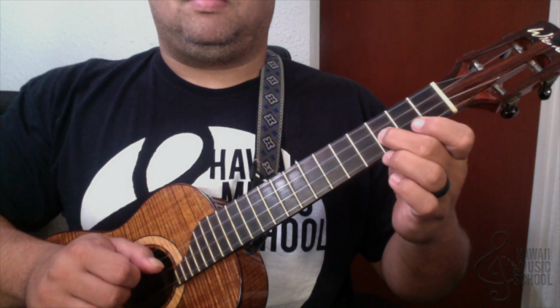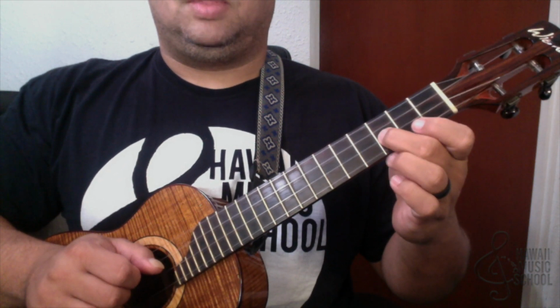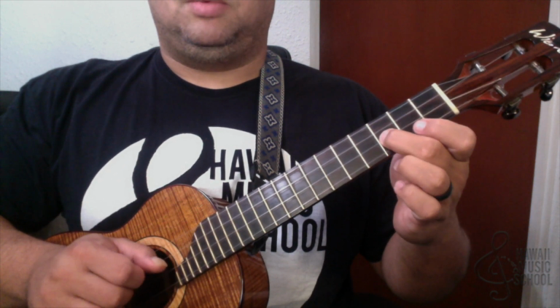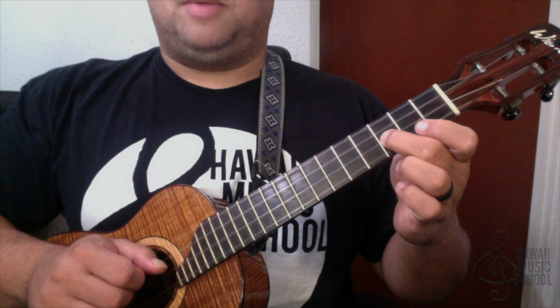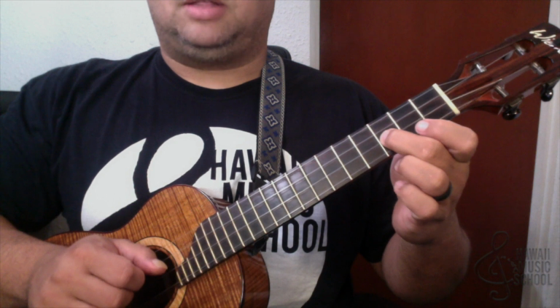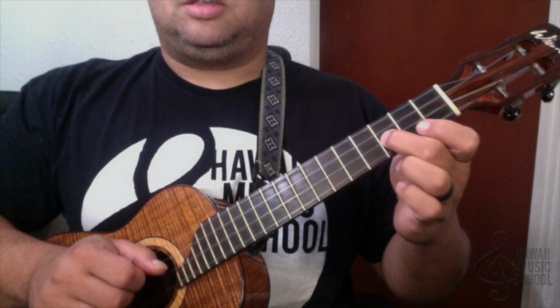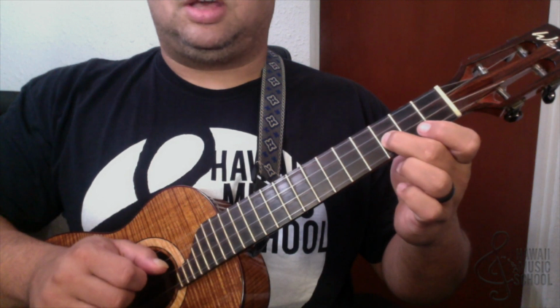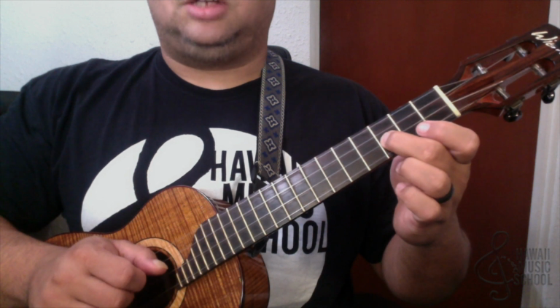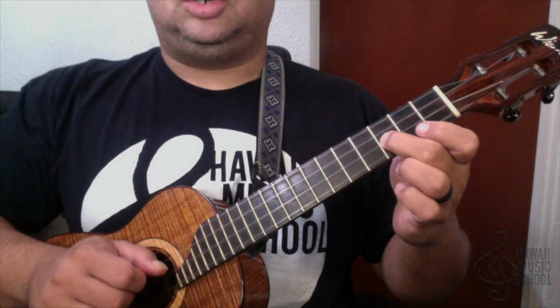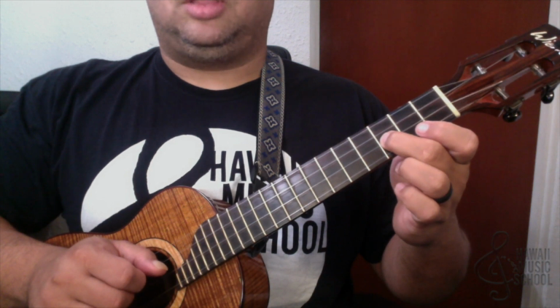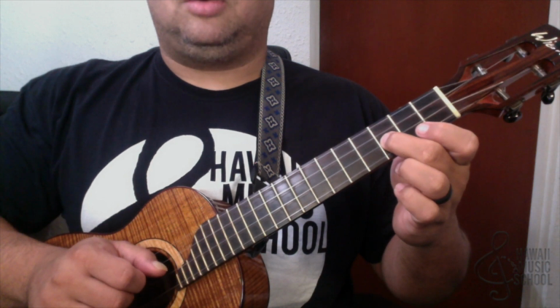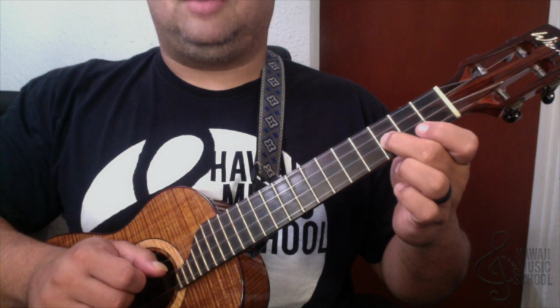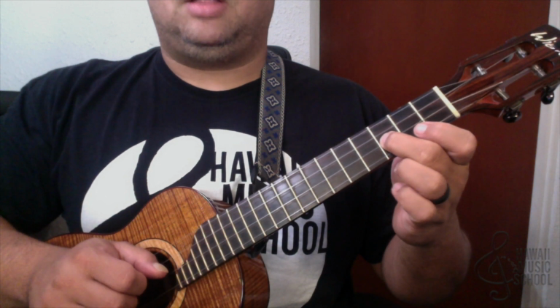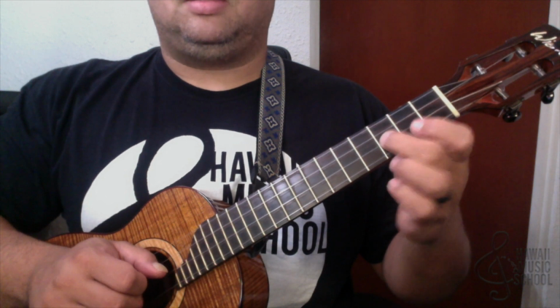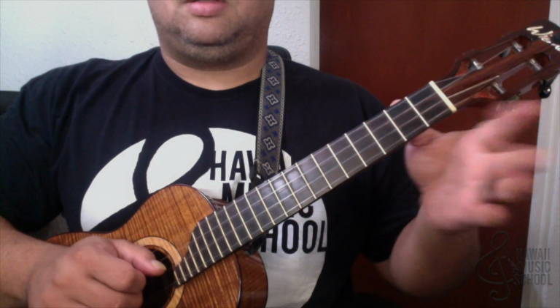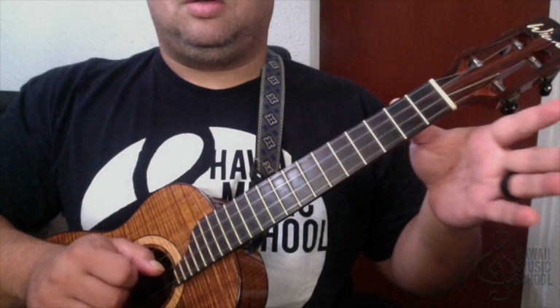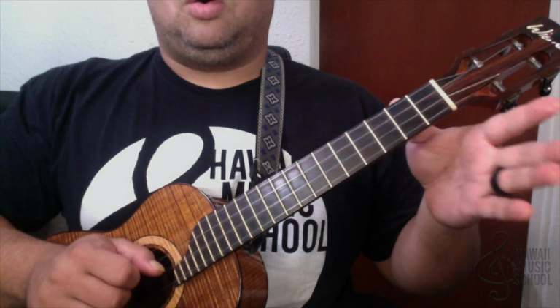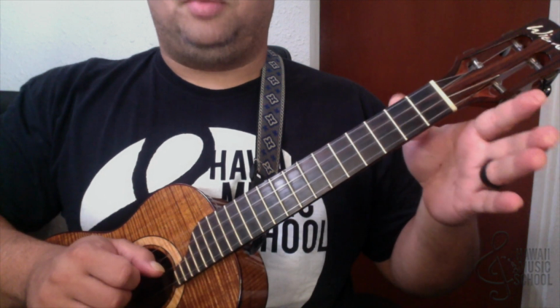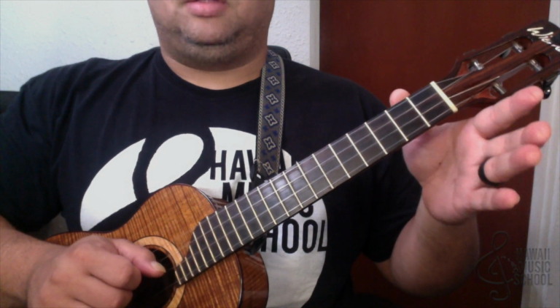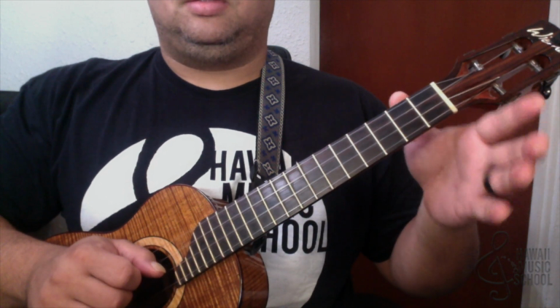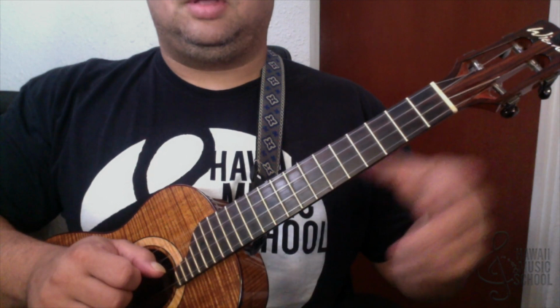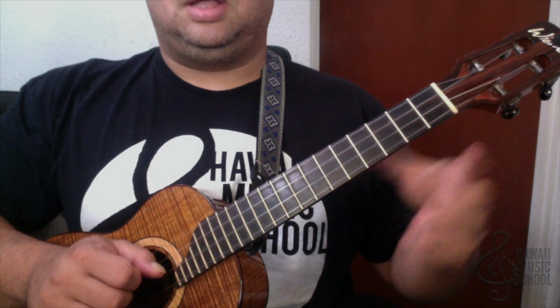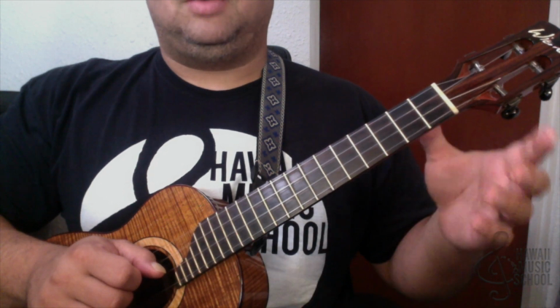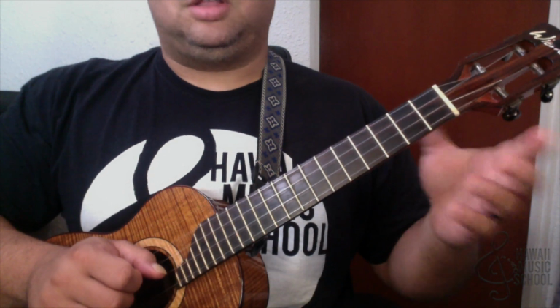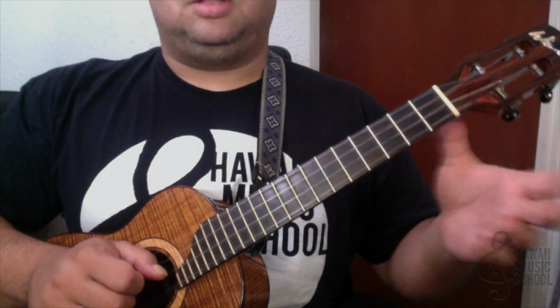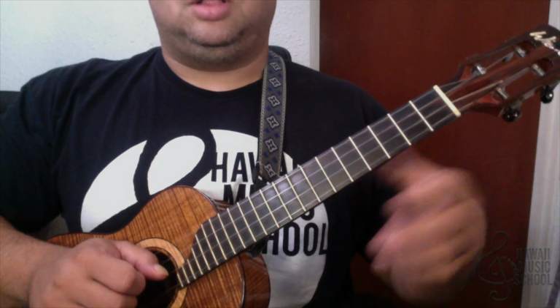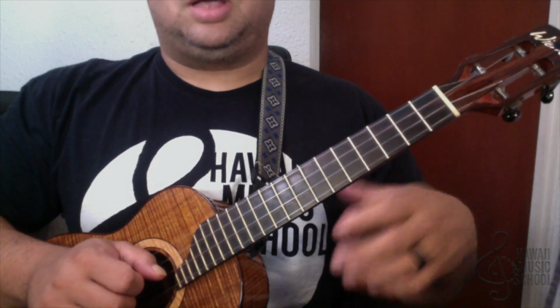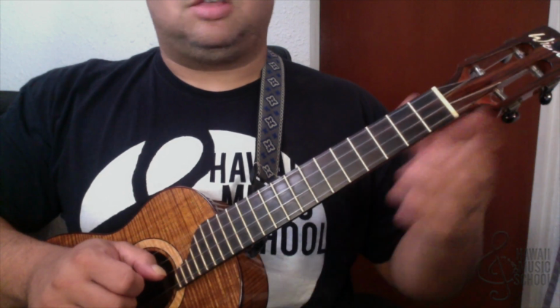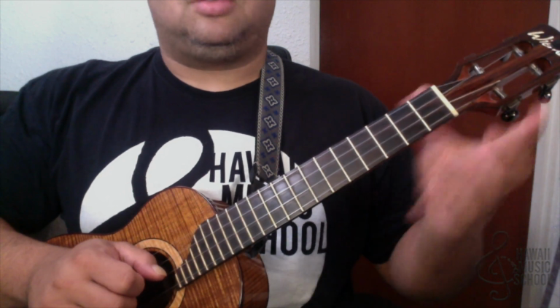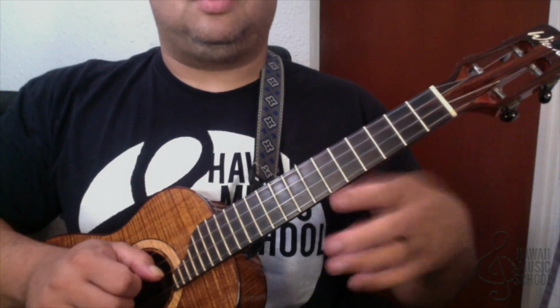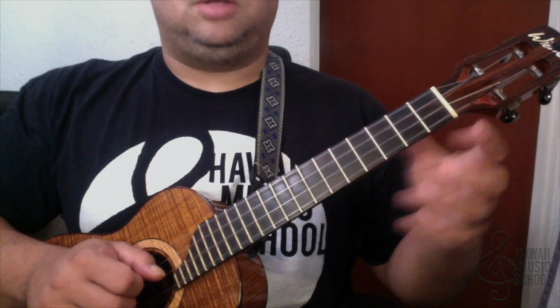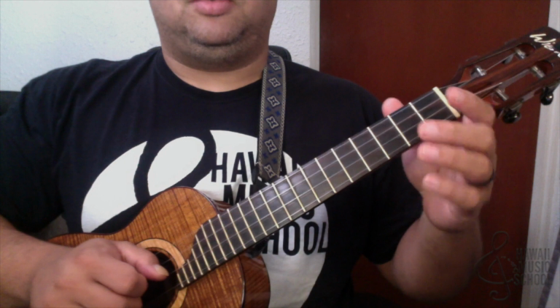Then we go back to the second string, third fret — open — and then we continue the lick as we did before.